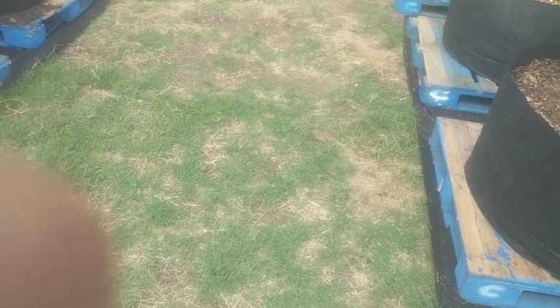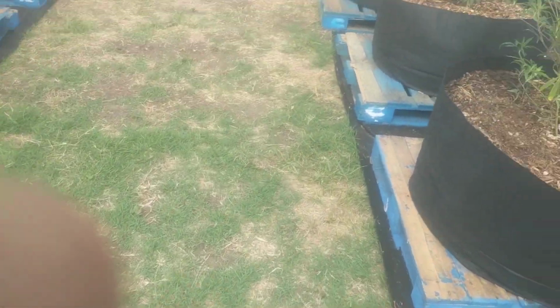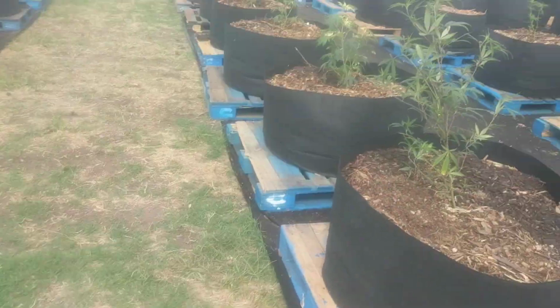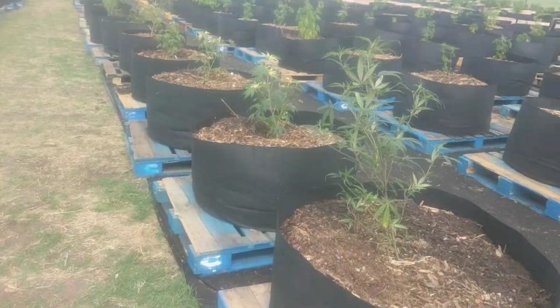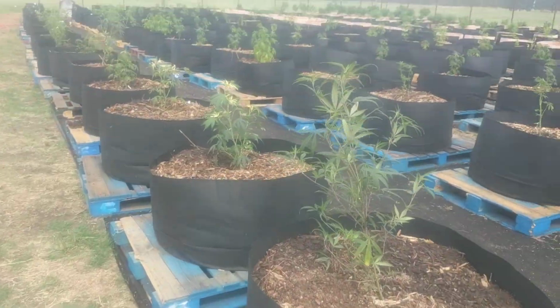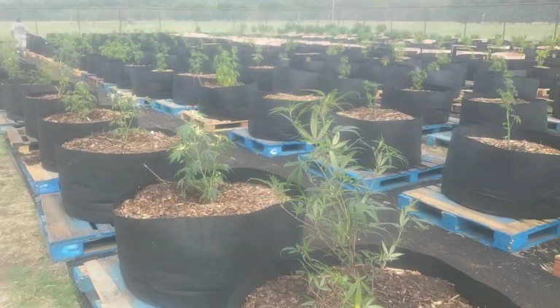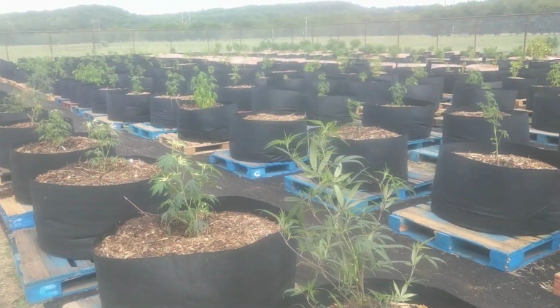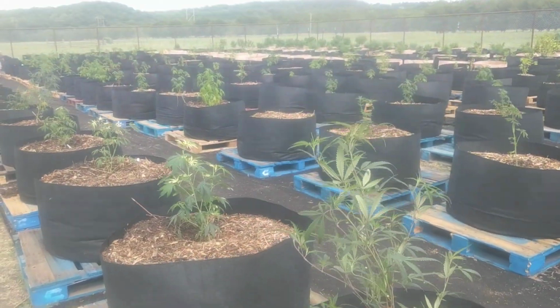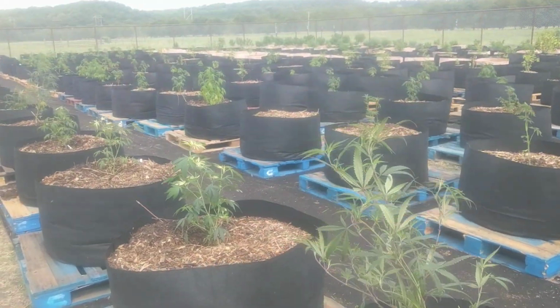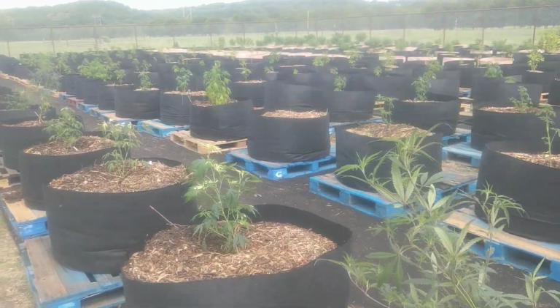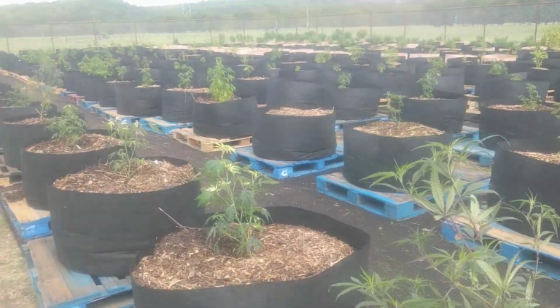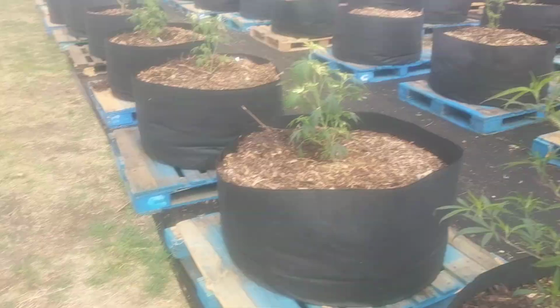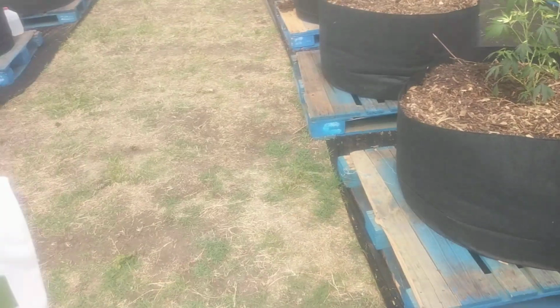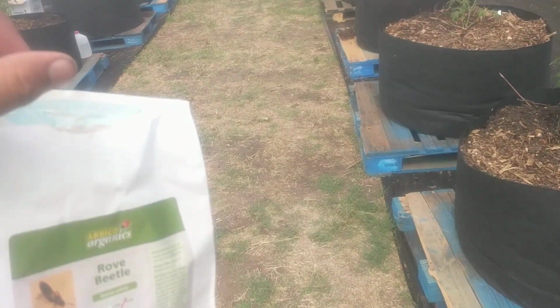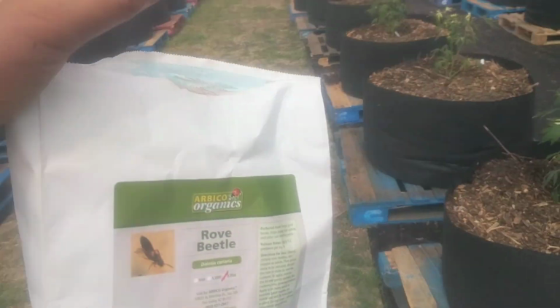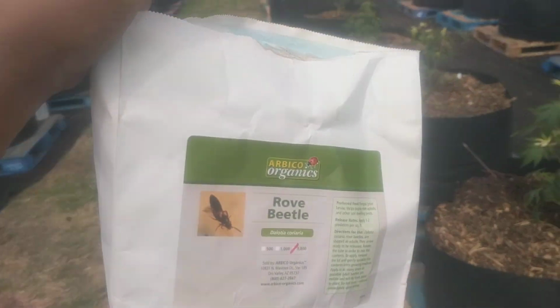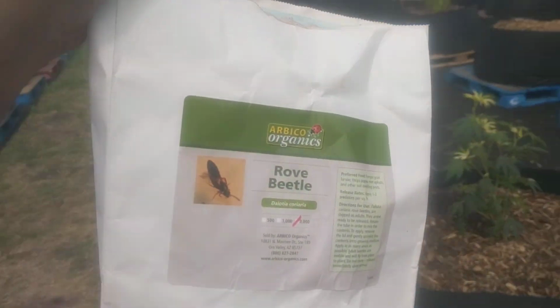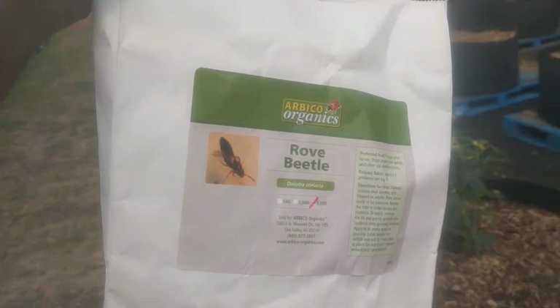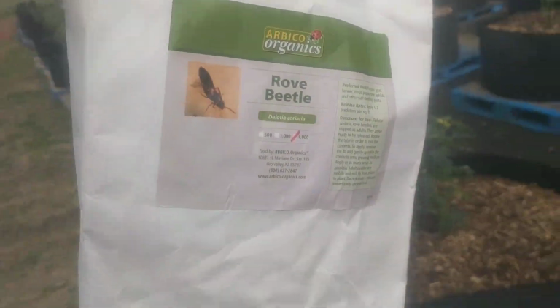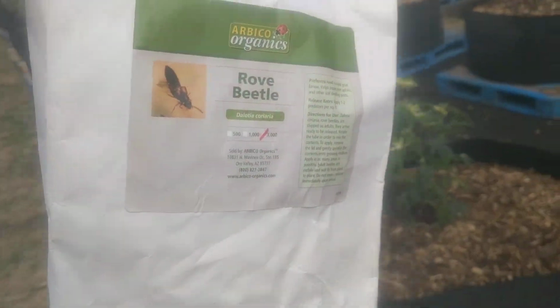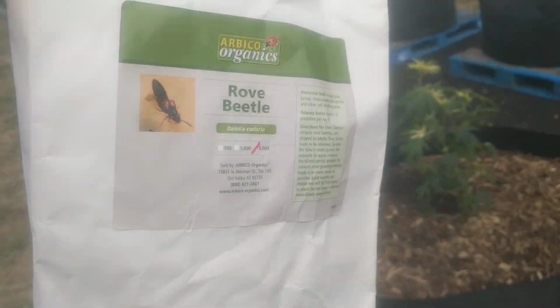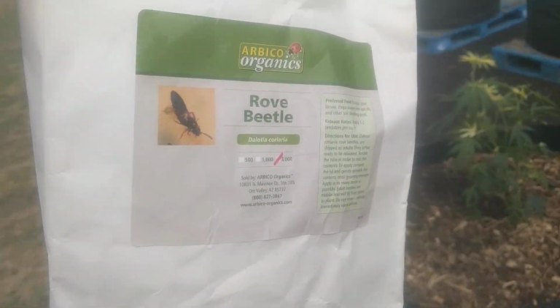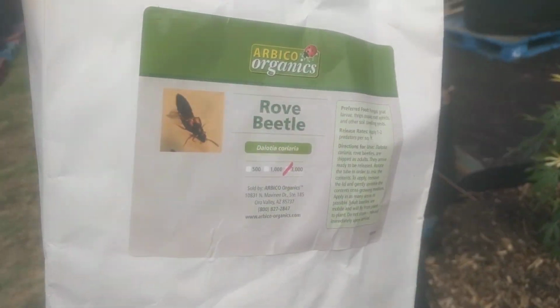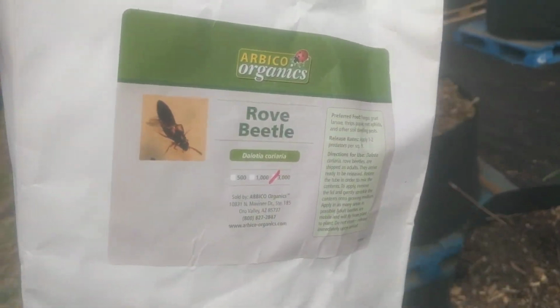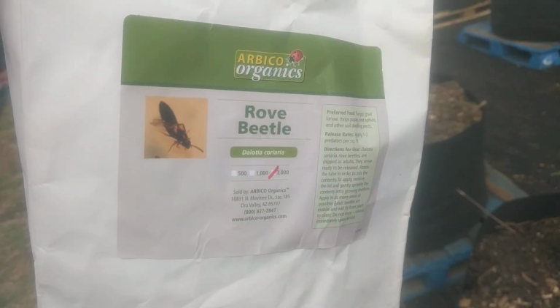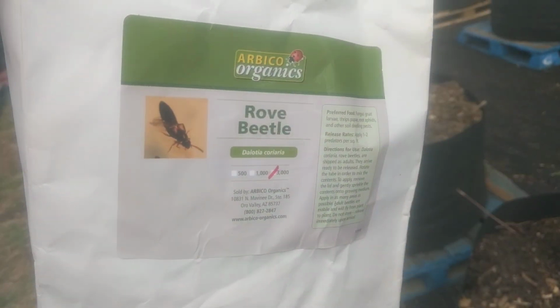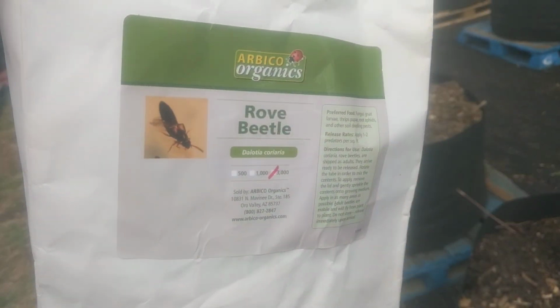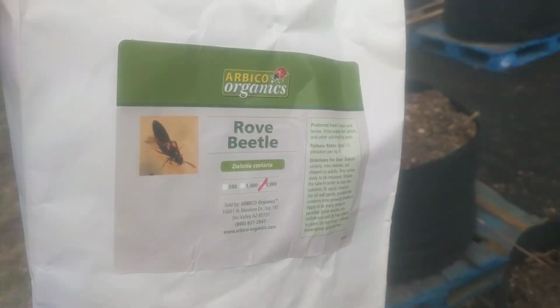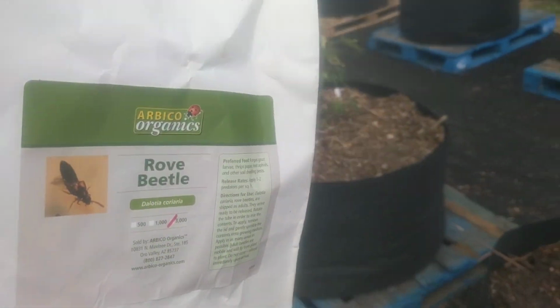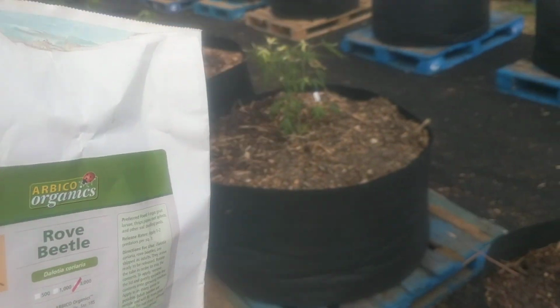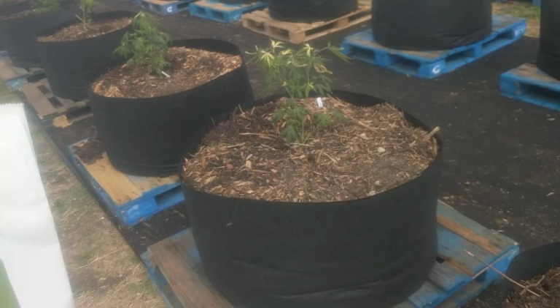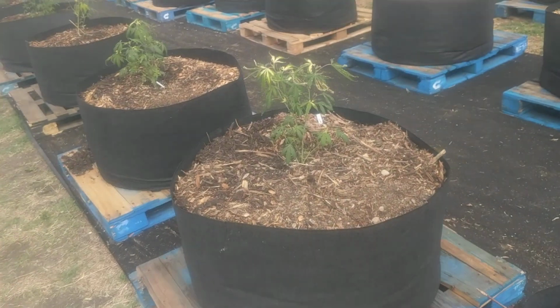Alright, we'll catch you guys again soon. And again, check out Rove Beetles if you're looking for a root predator. Take care.